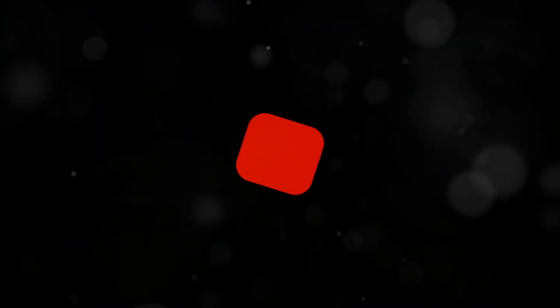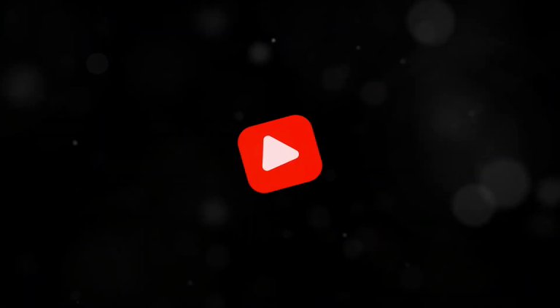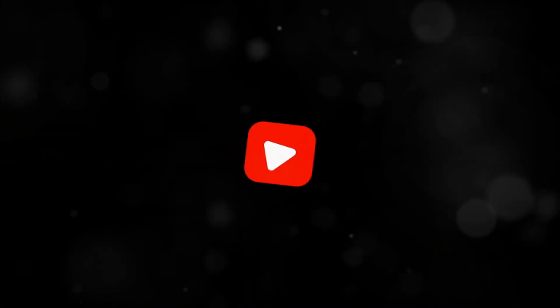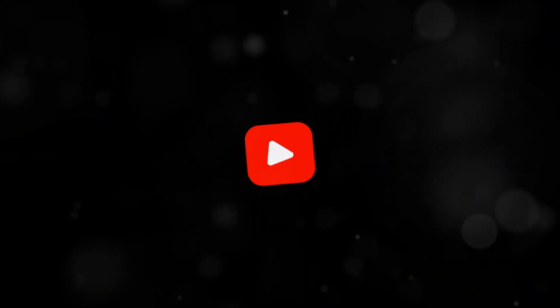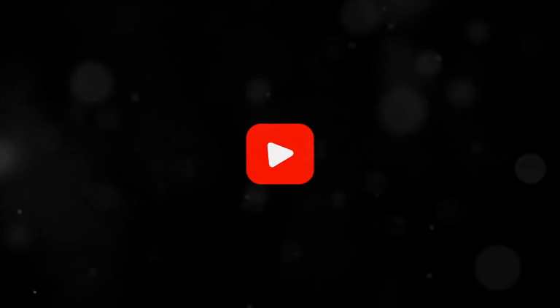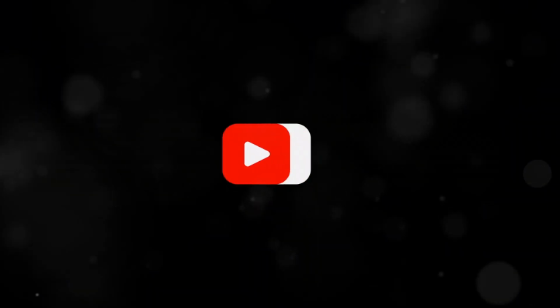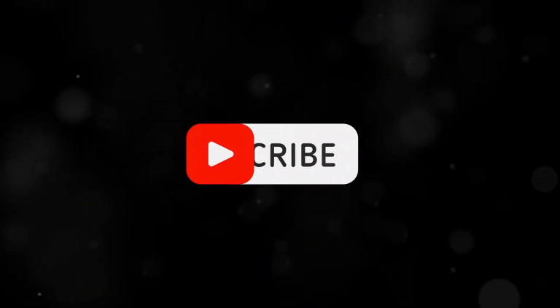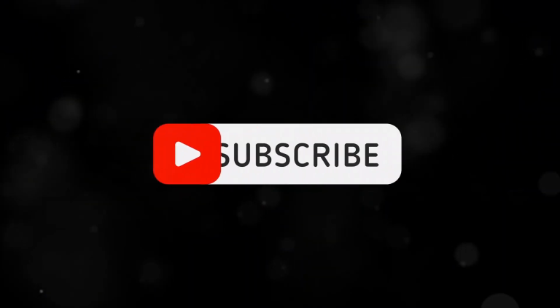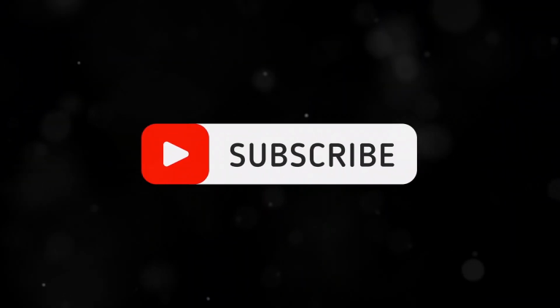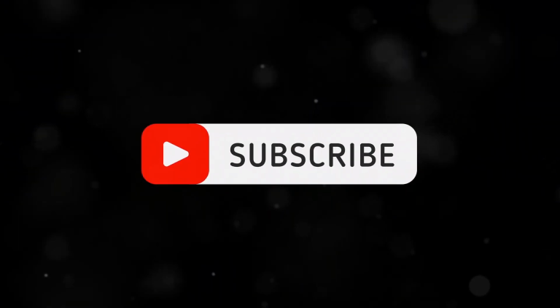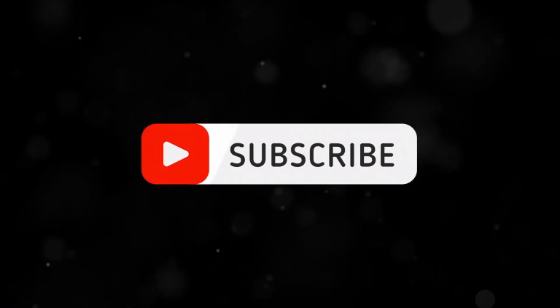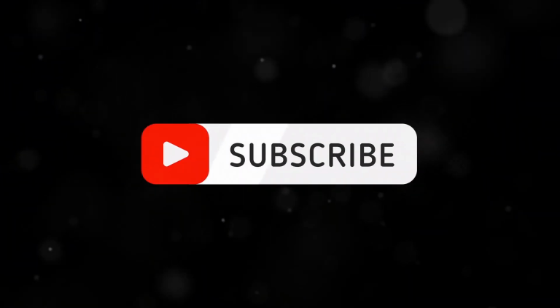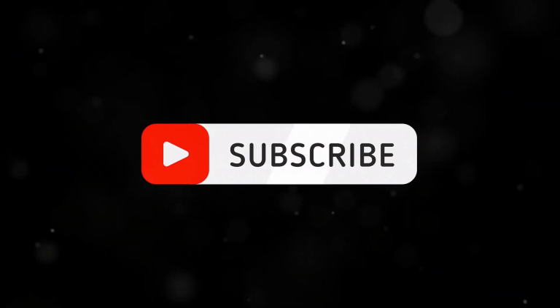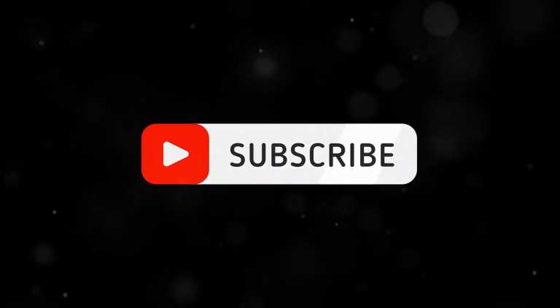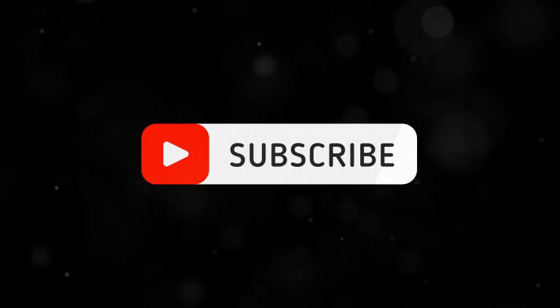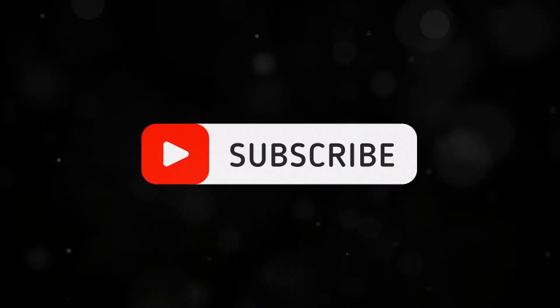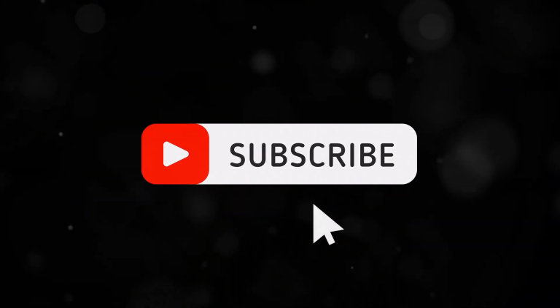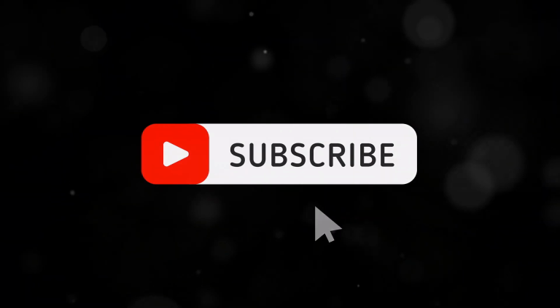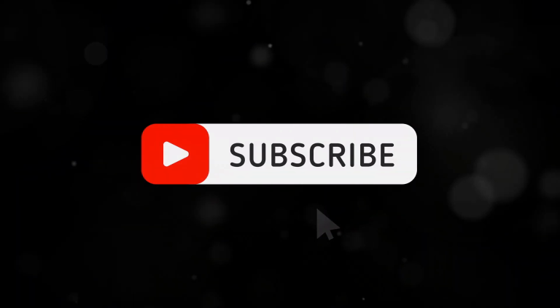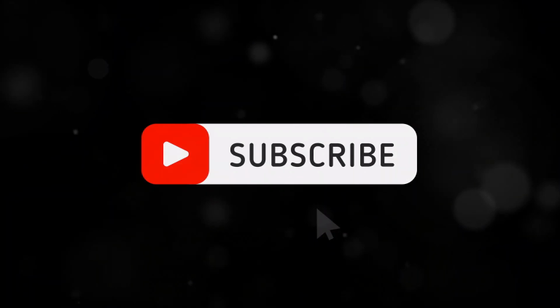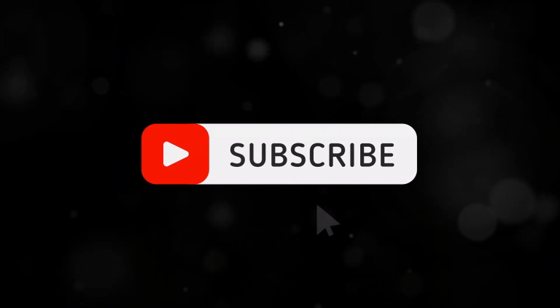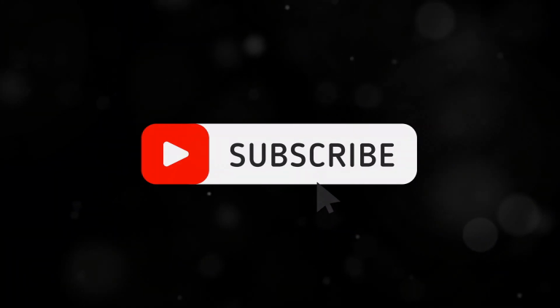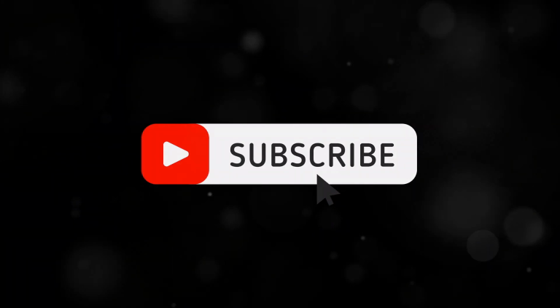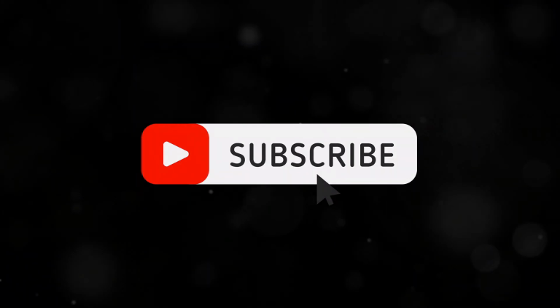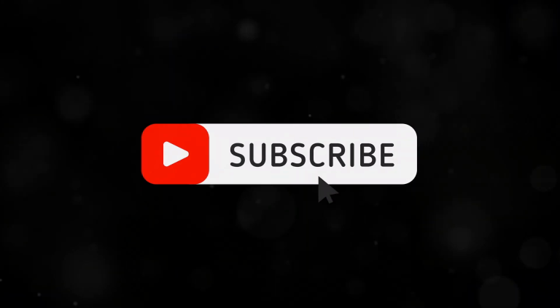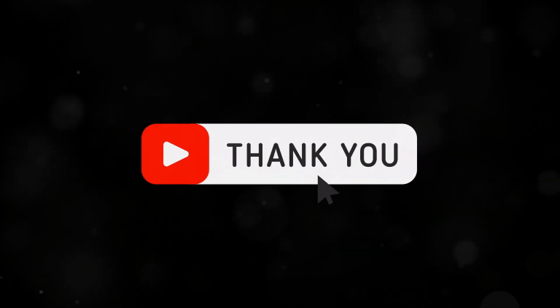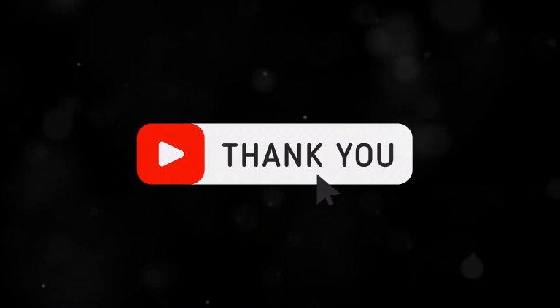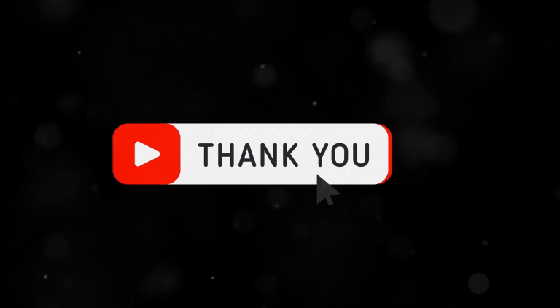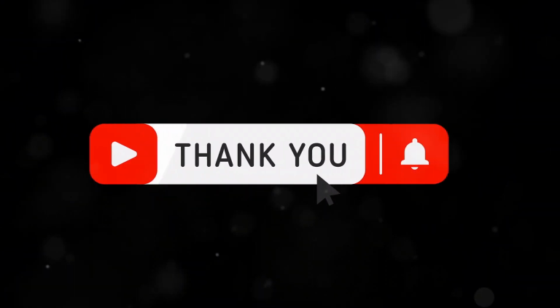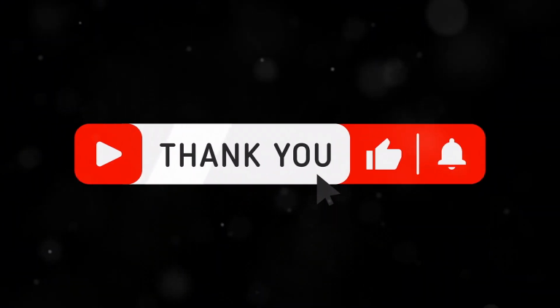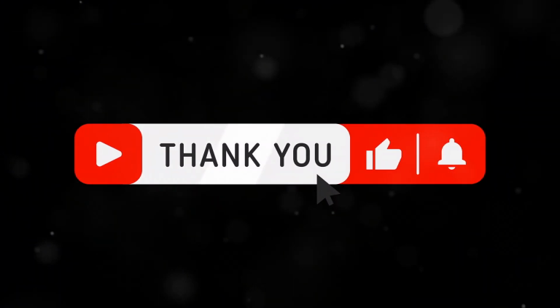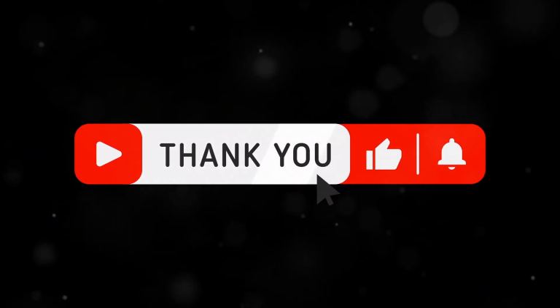Don't forget to subscribe to the channel for more exciting adventures in the world of science and technology. Until next time, stay curious.